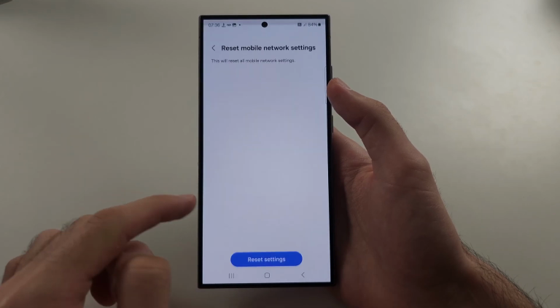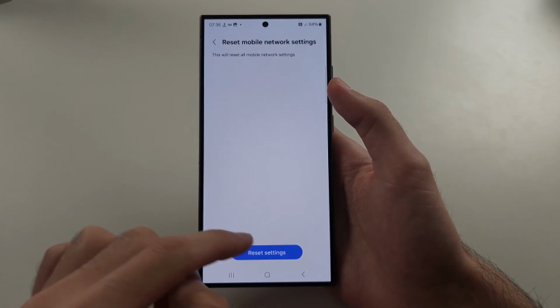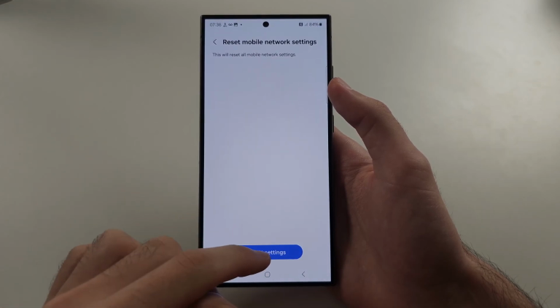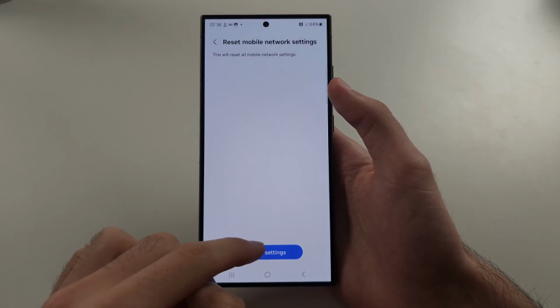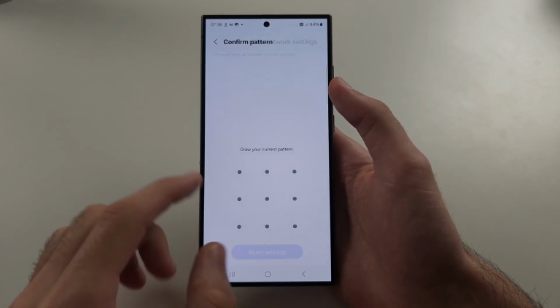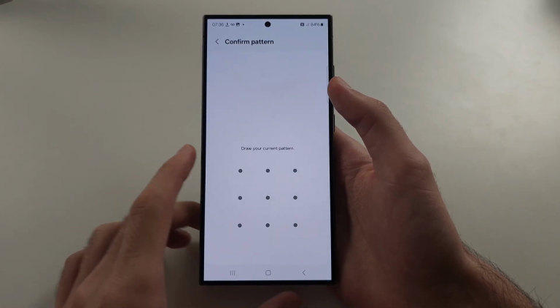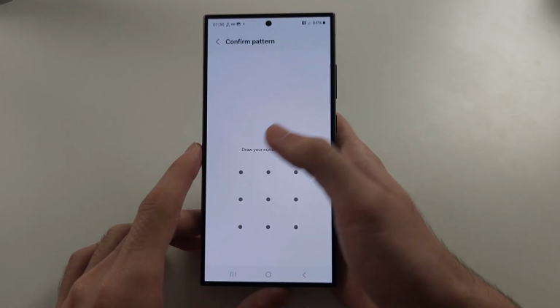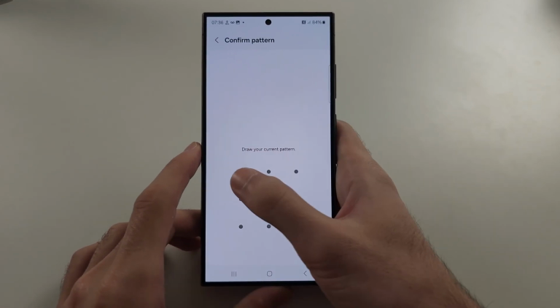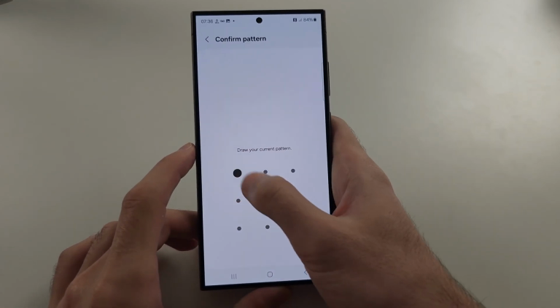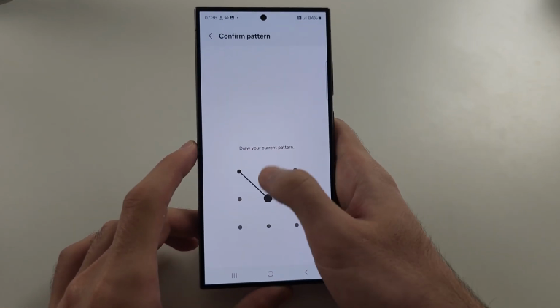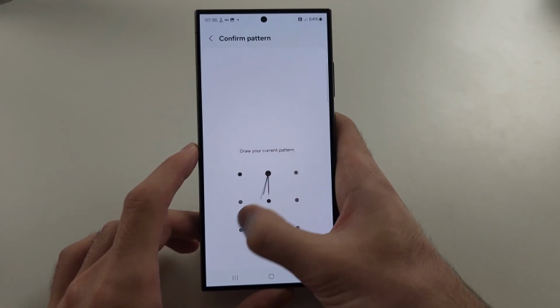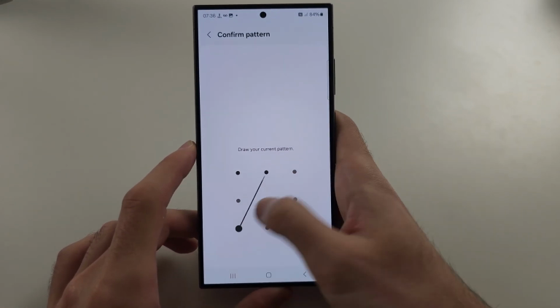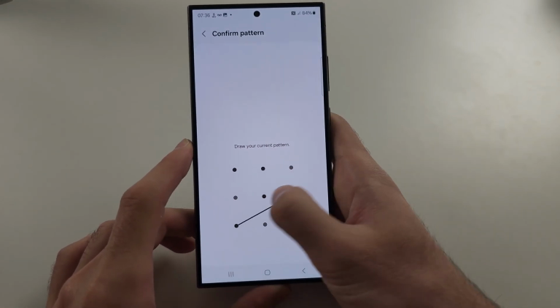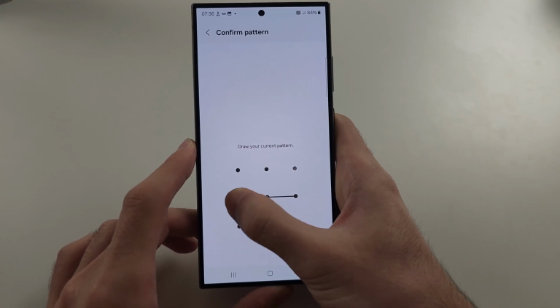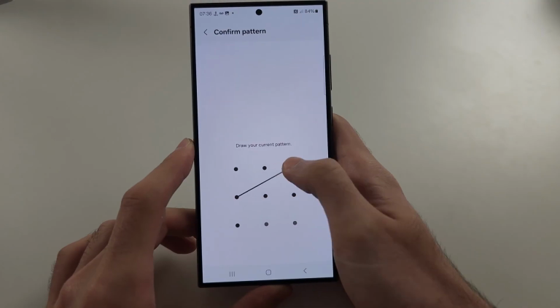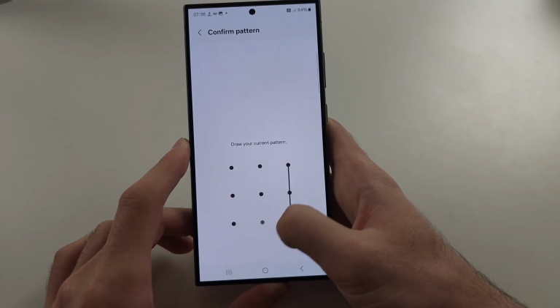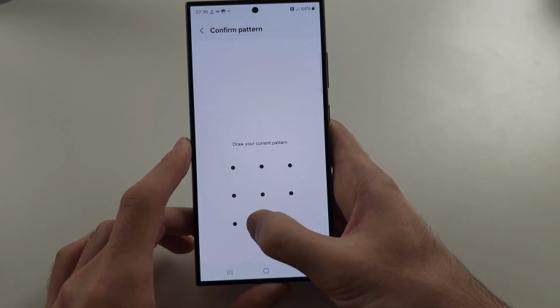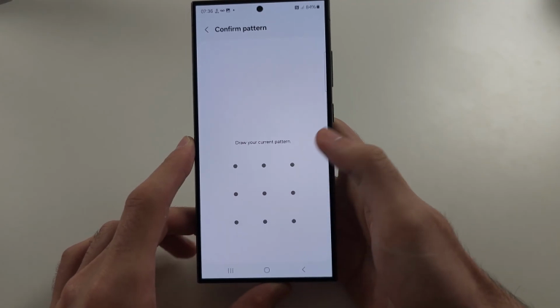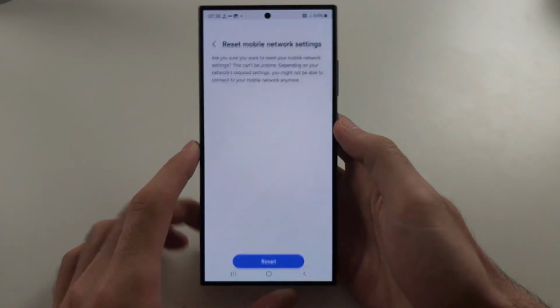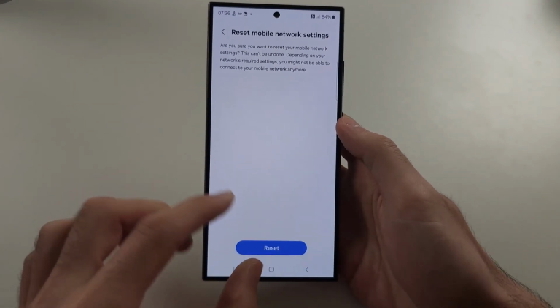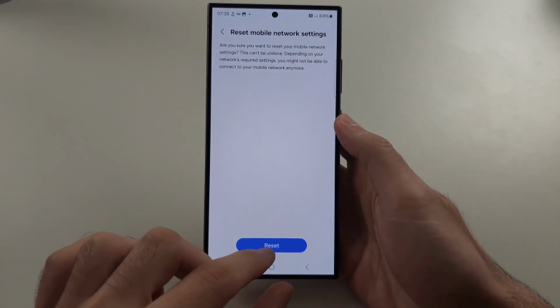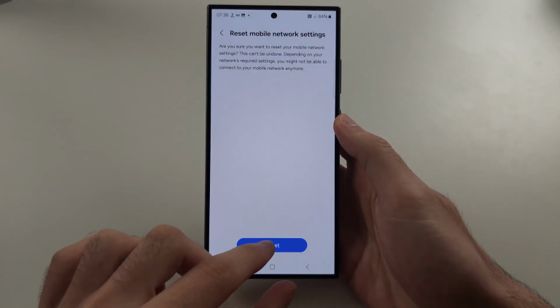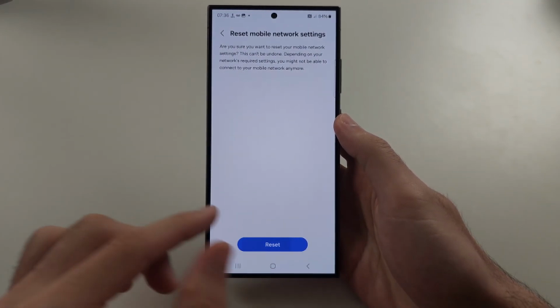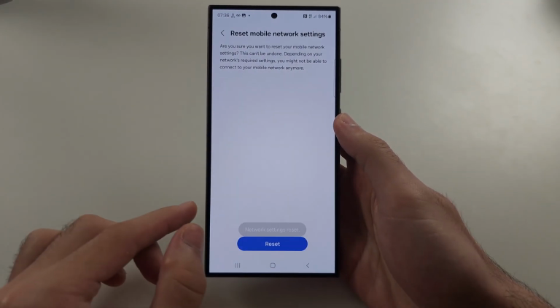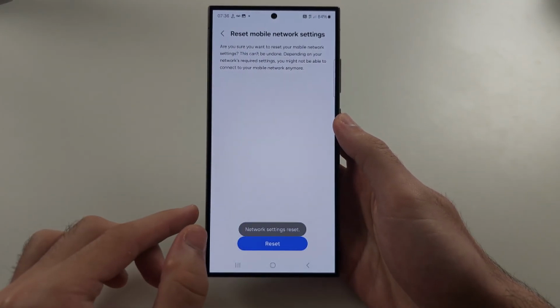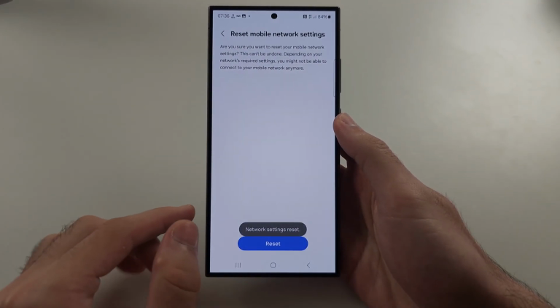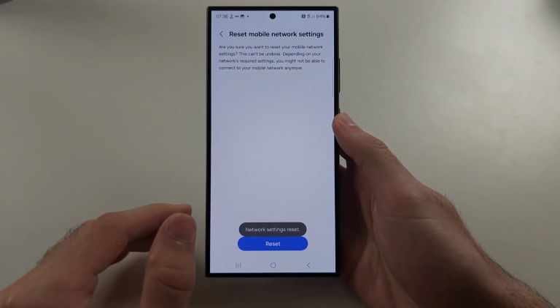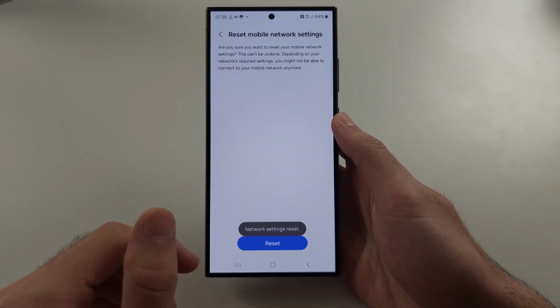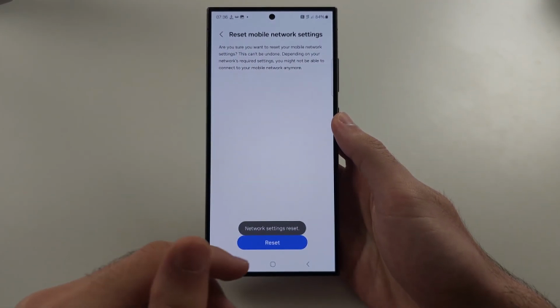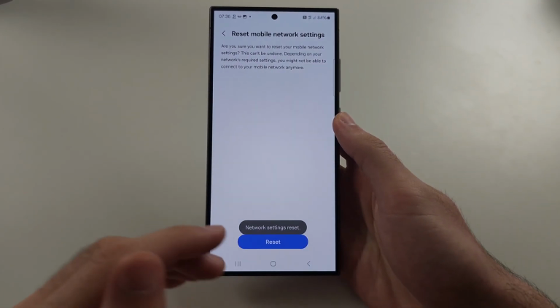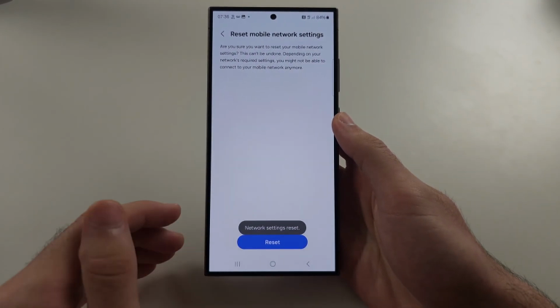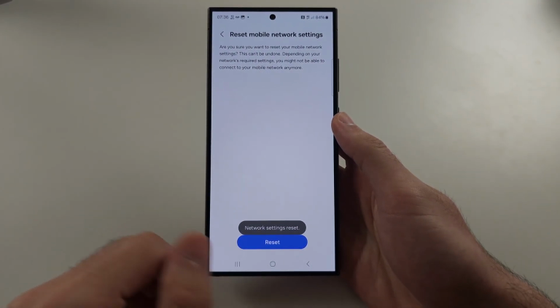When you reset, you may be asked to enter your login. Then tap Reset and try again.